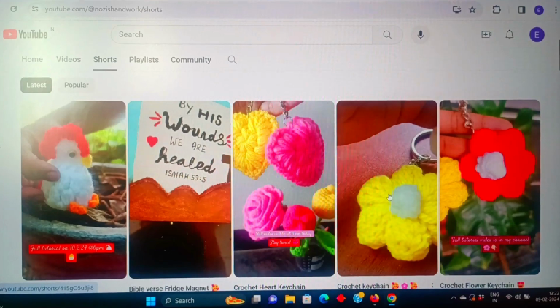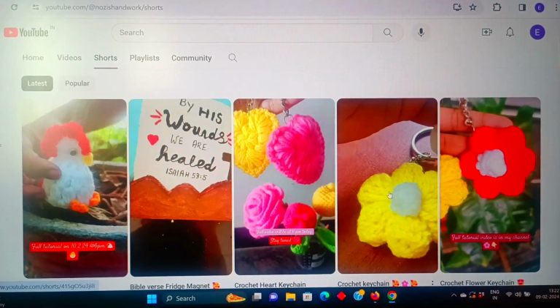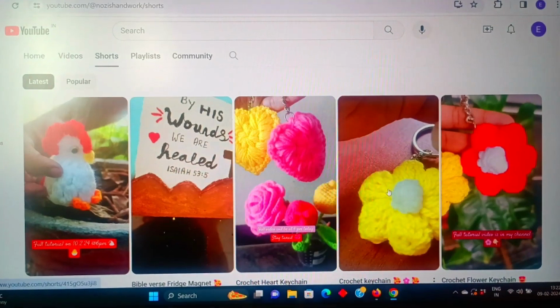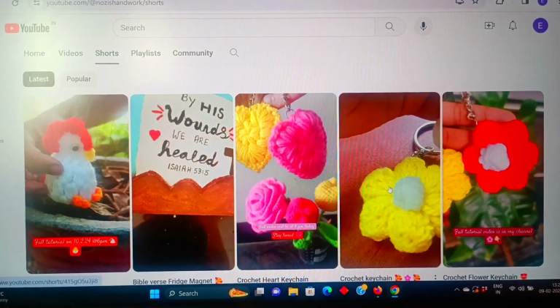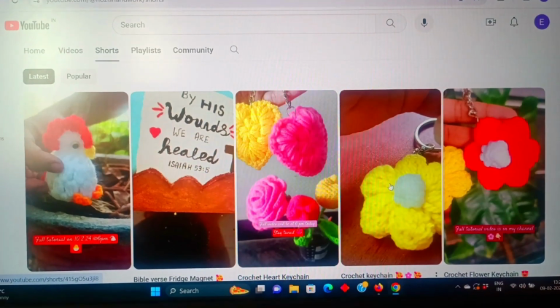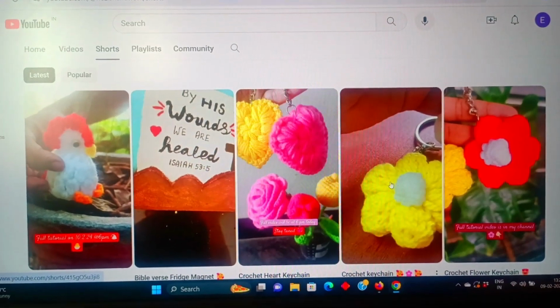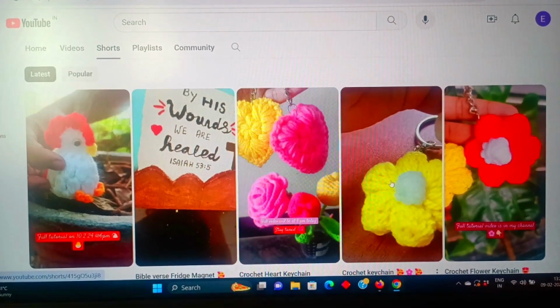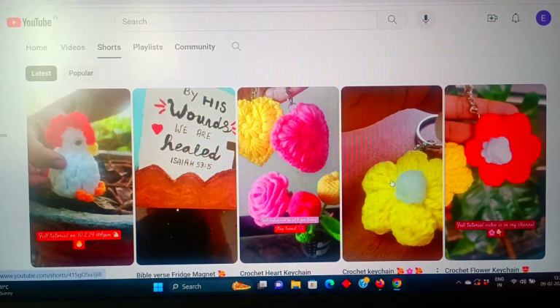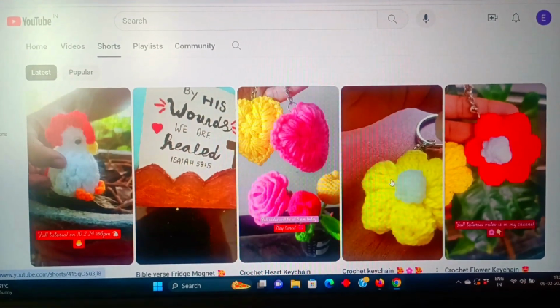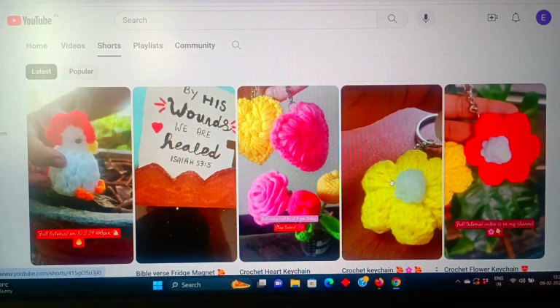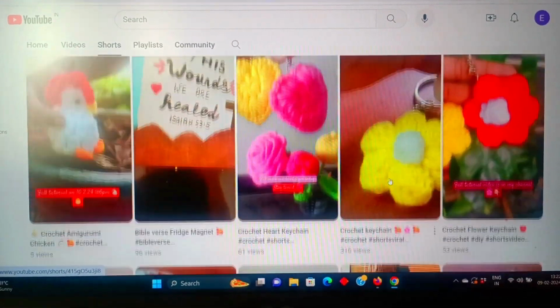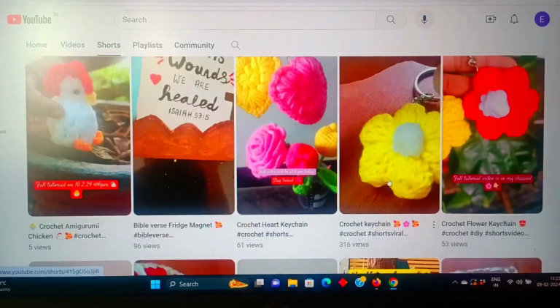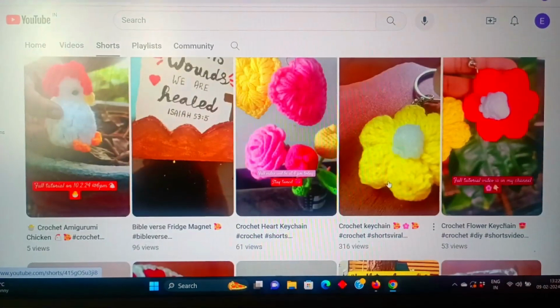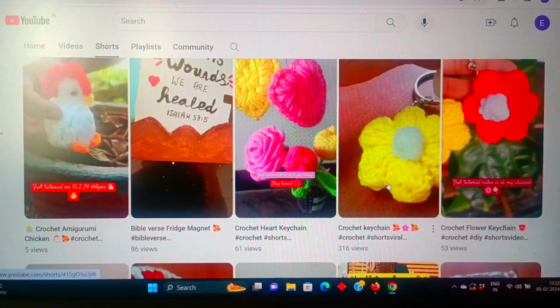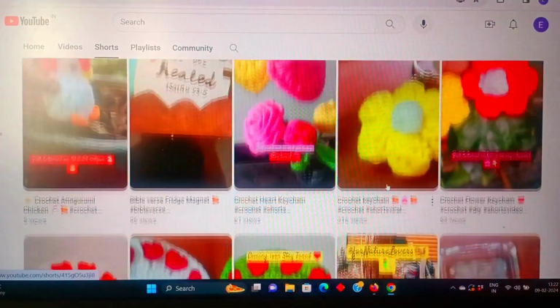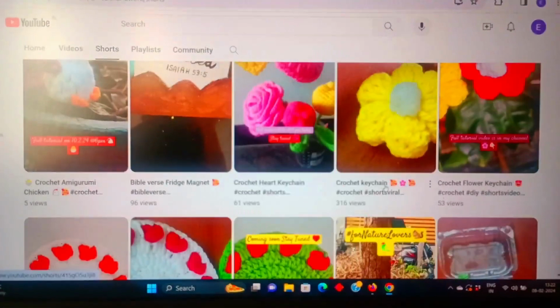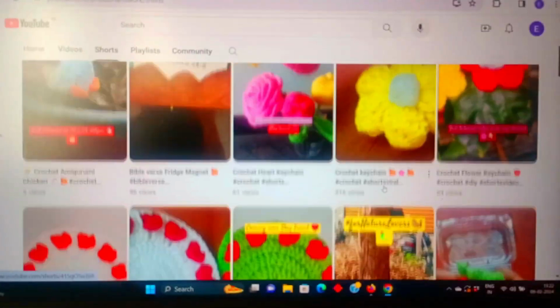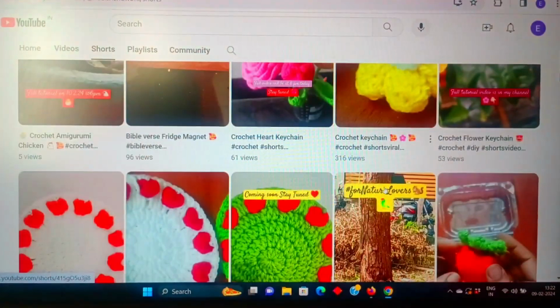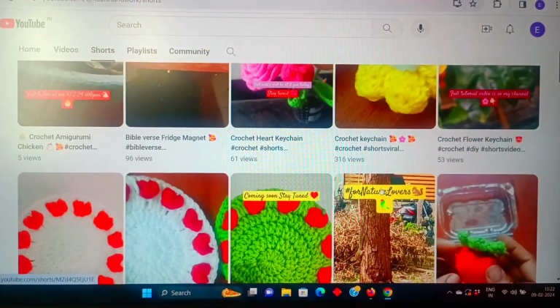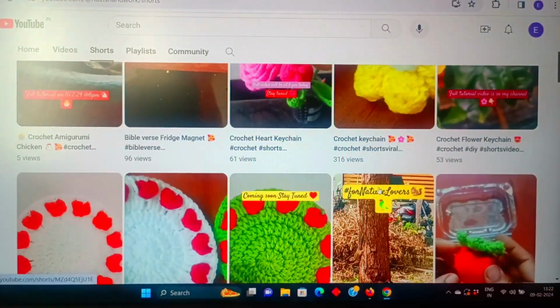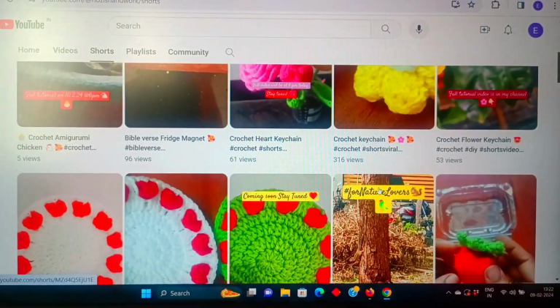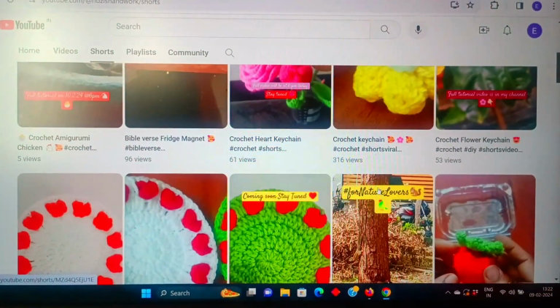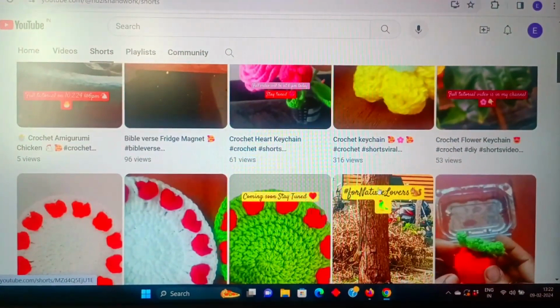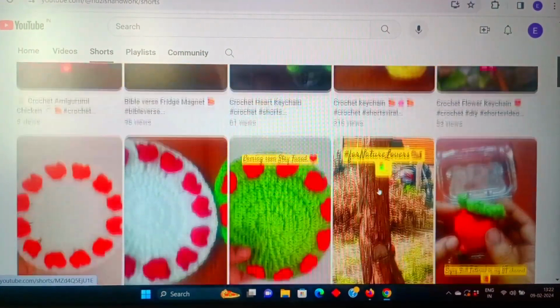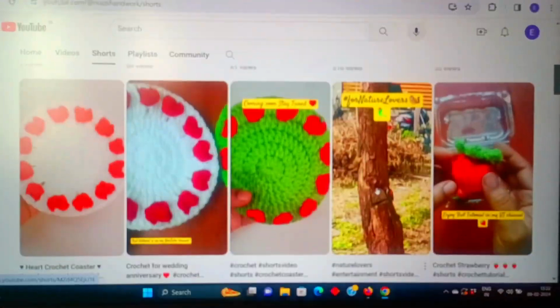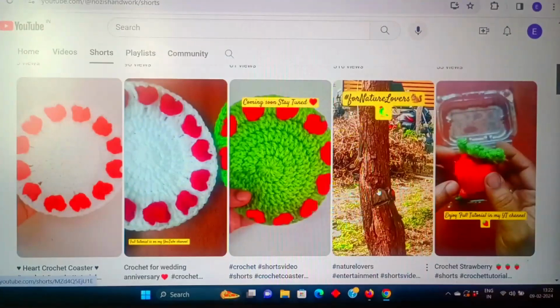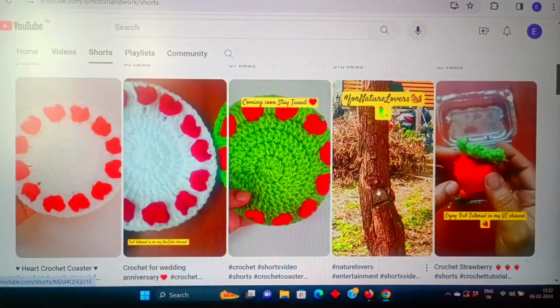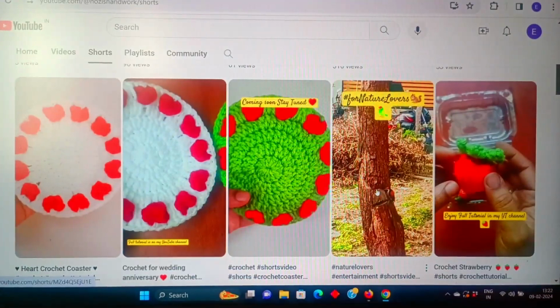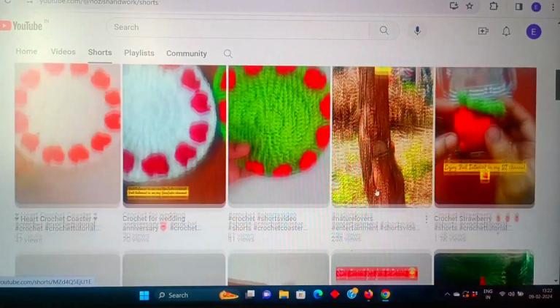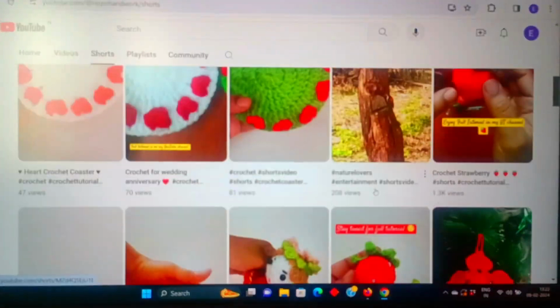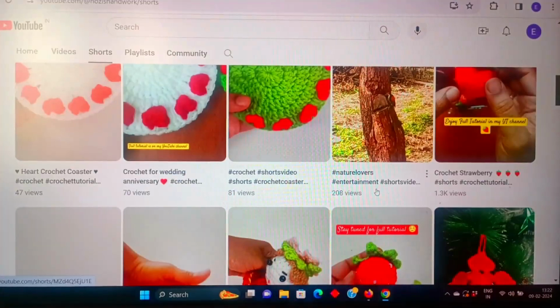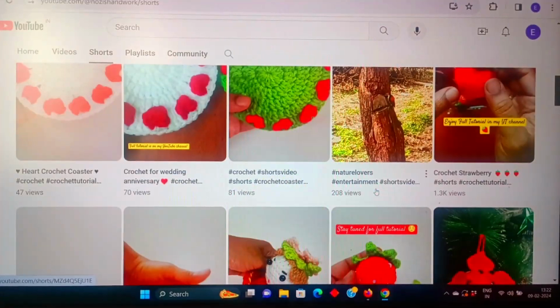Hi everyone, welcome back to my channel Nosey's Handwork. Today we are going to share a different video.